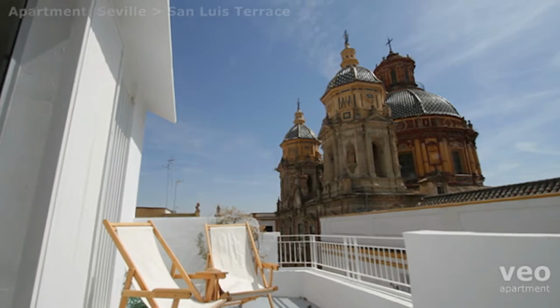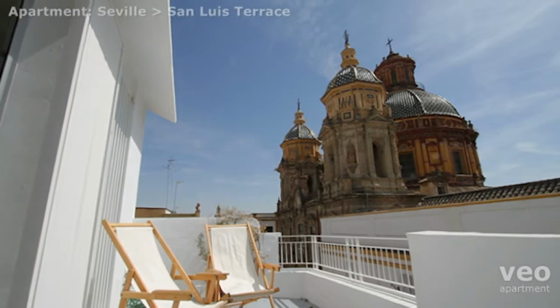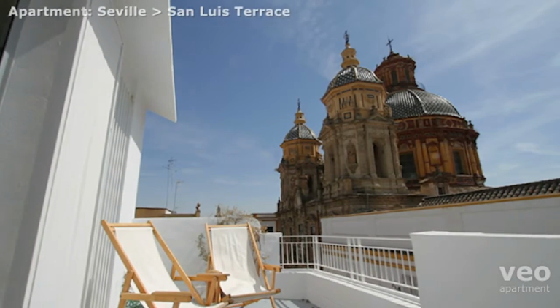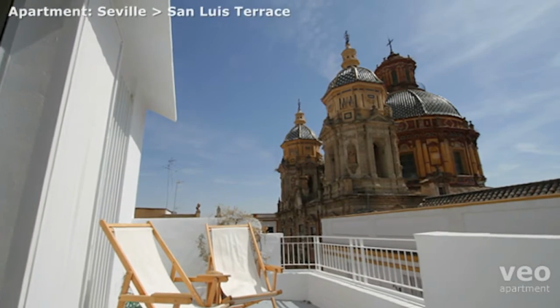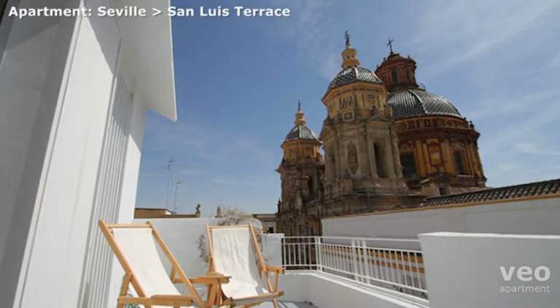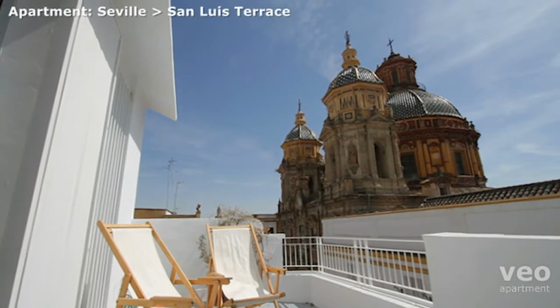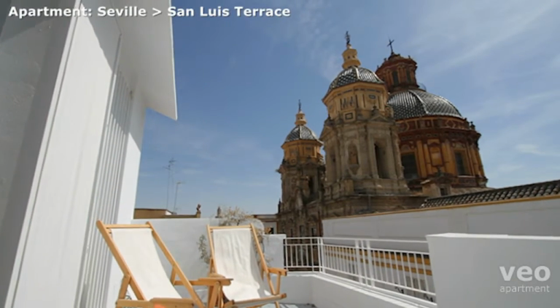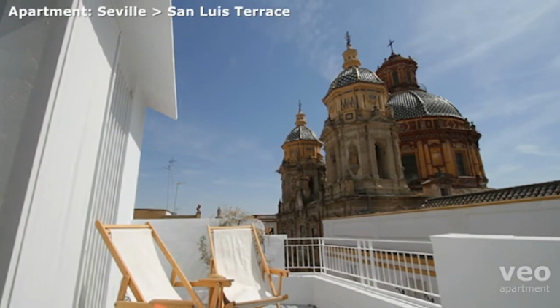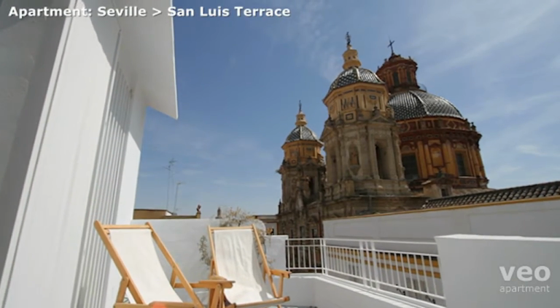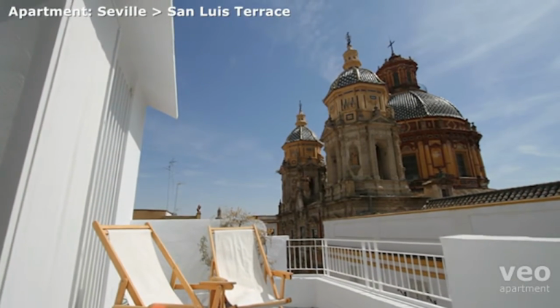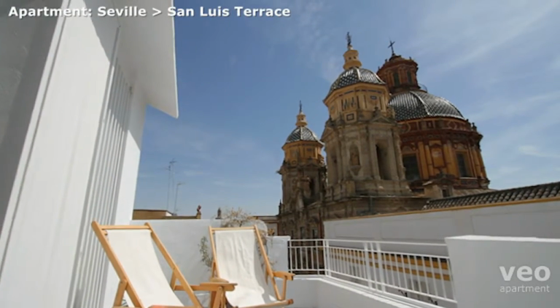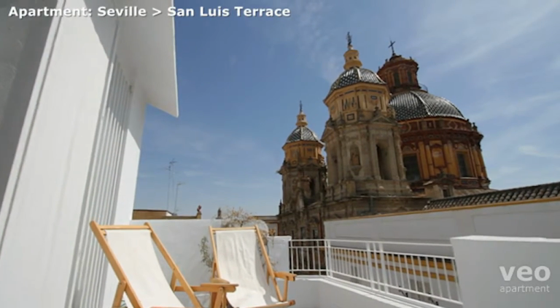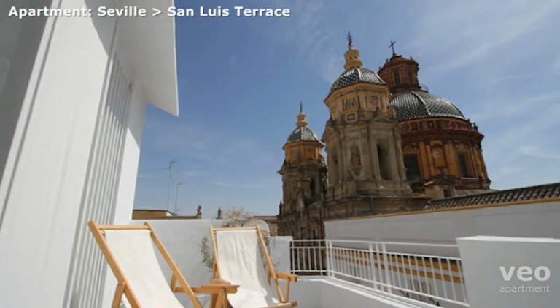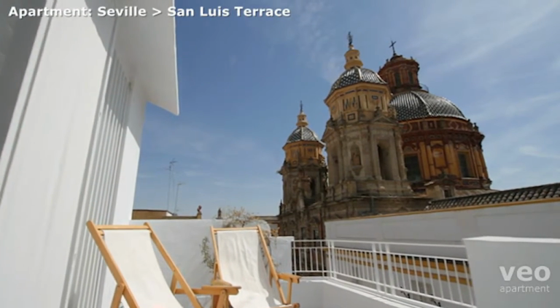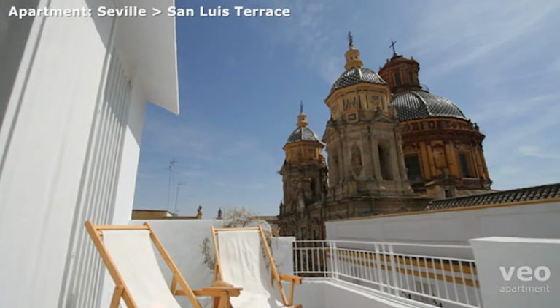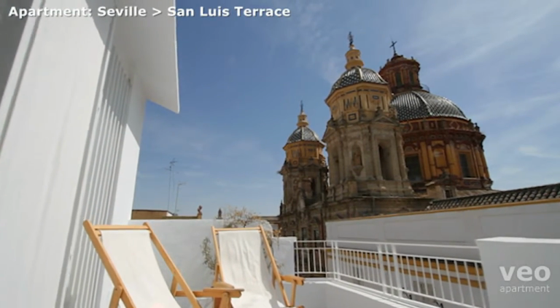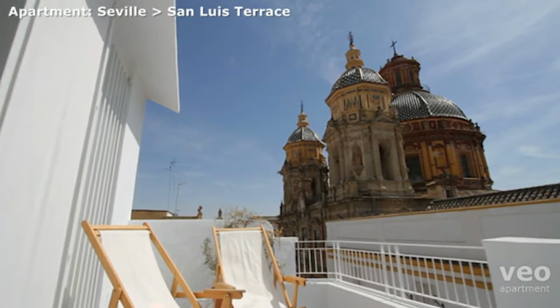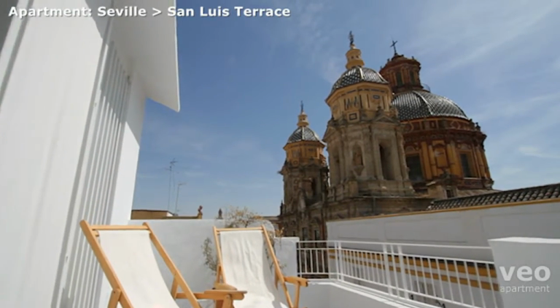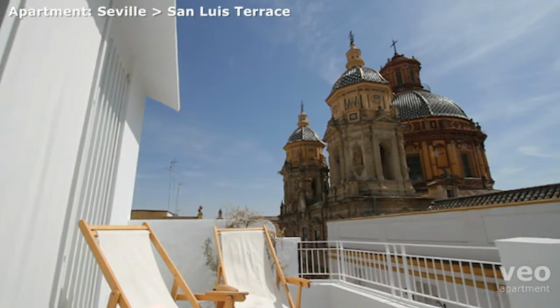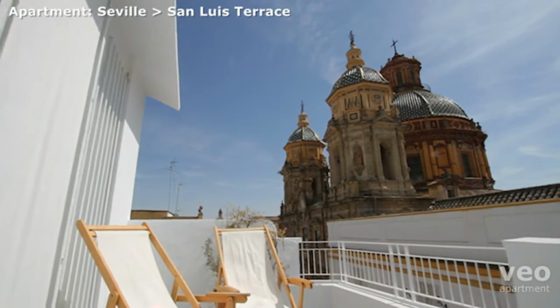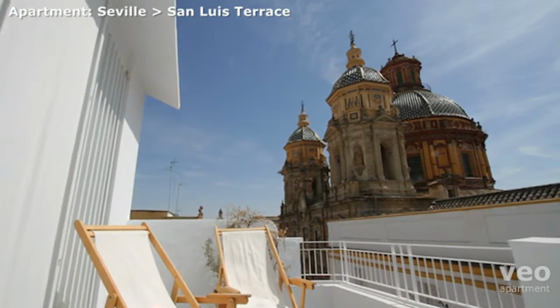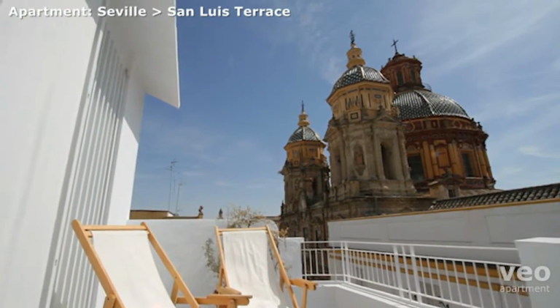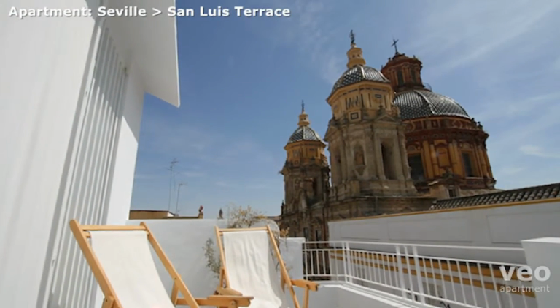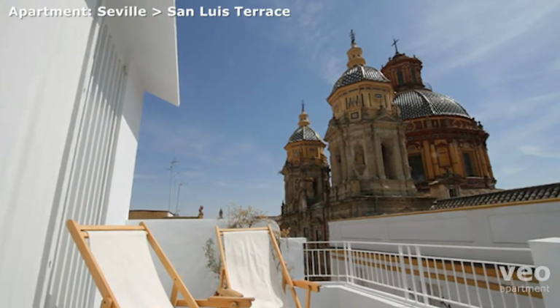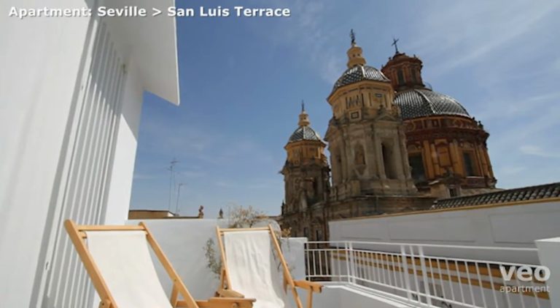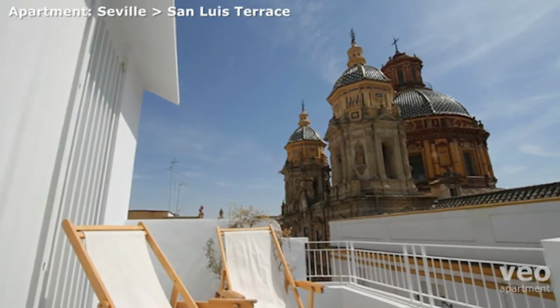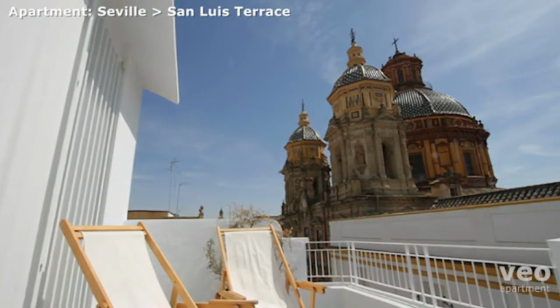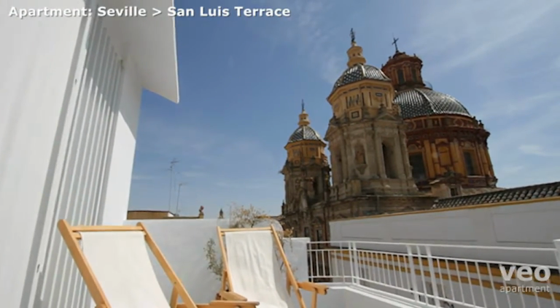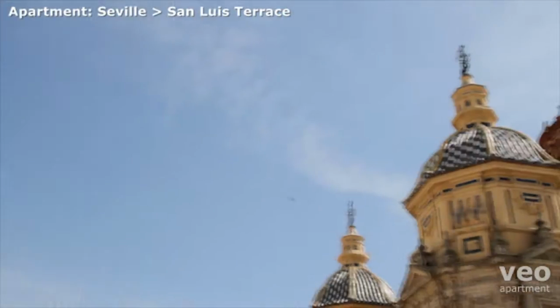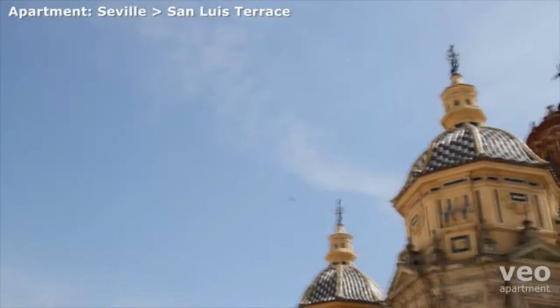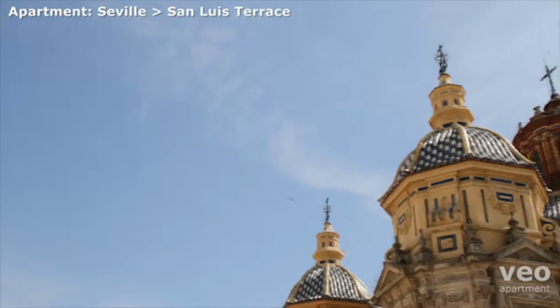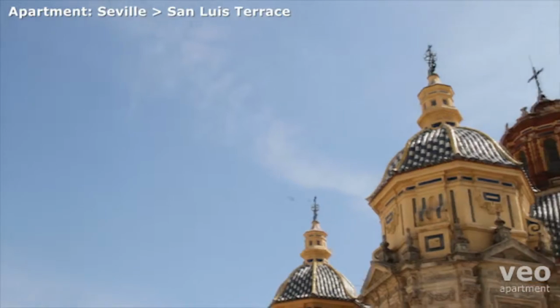The apartment has two terraces, each with views of the lovely Church of San Luis.